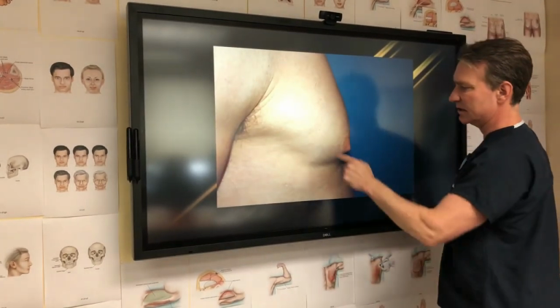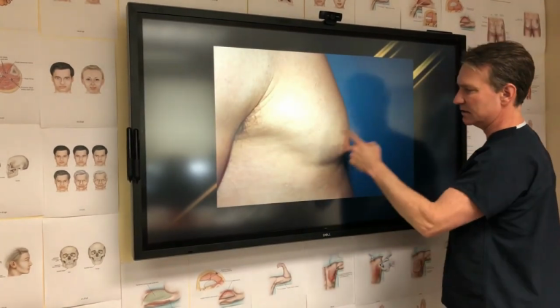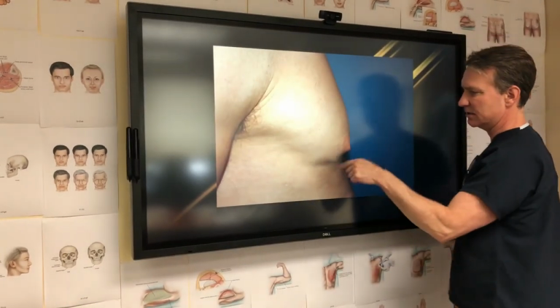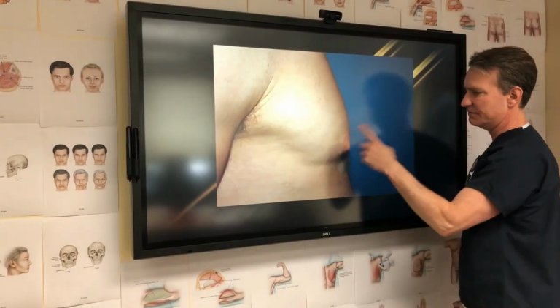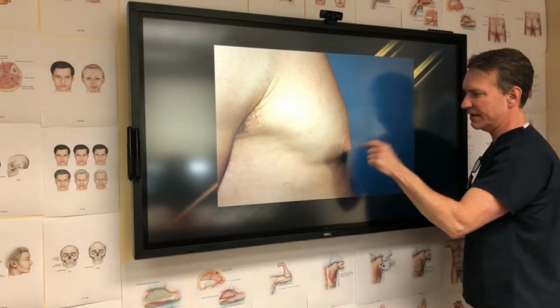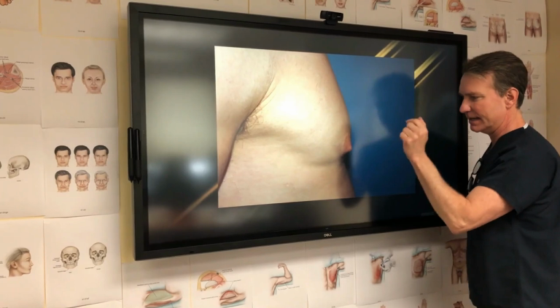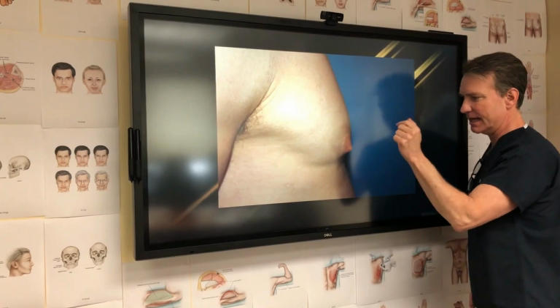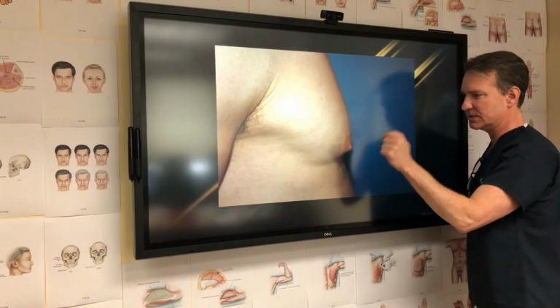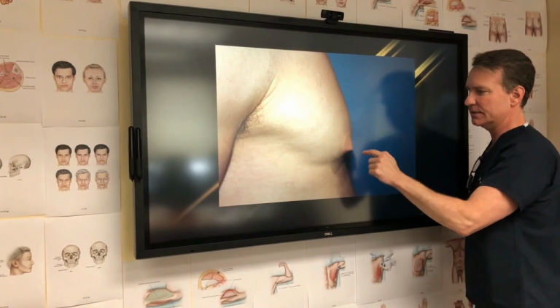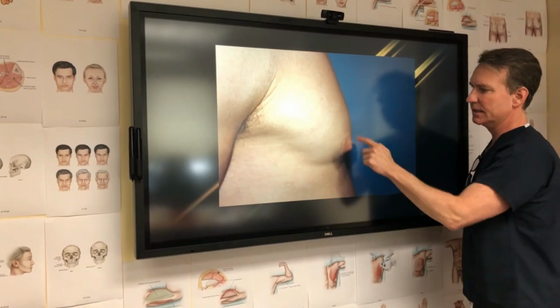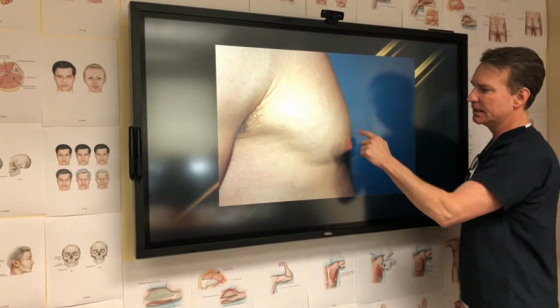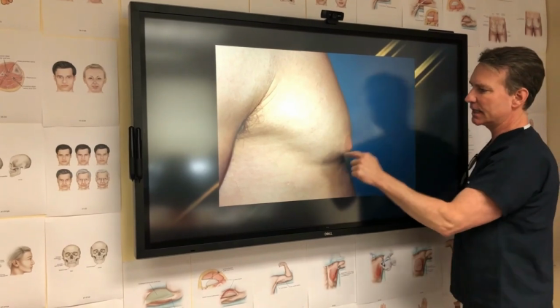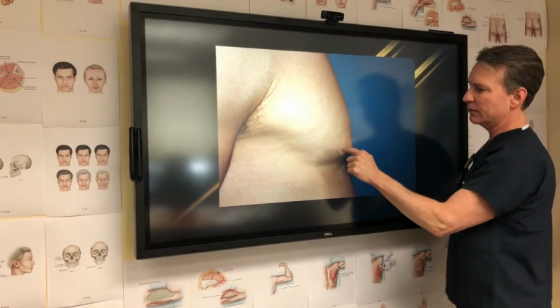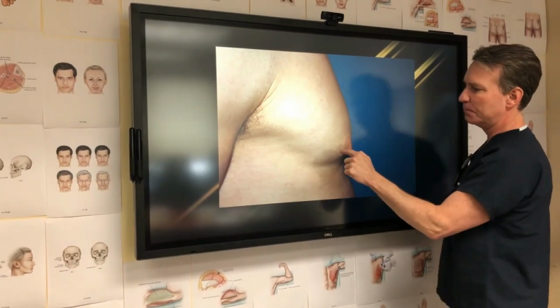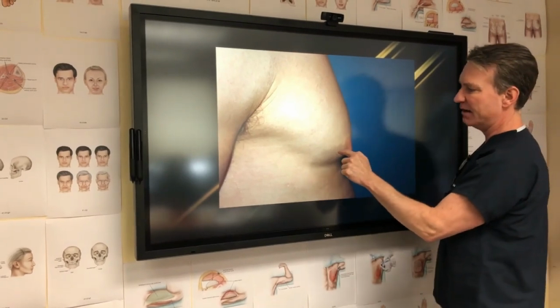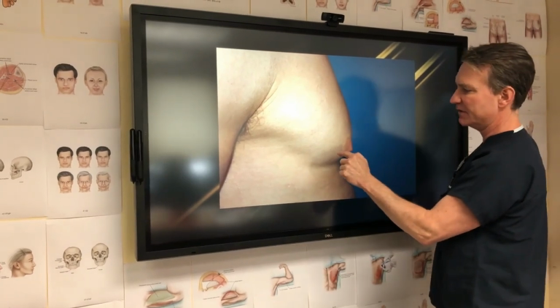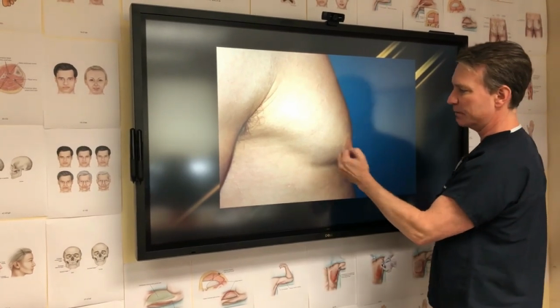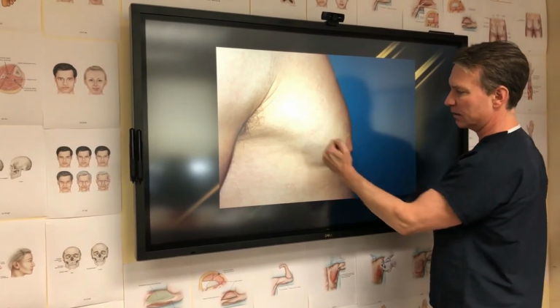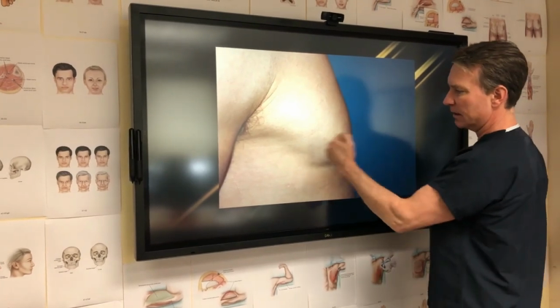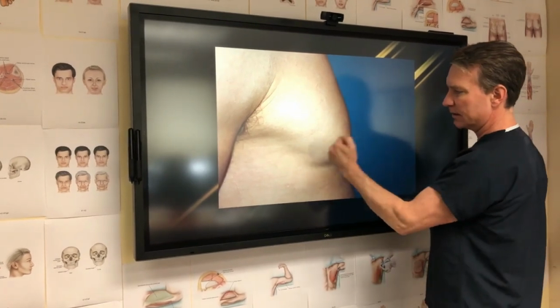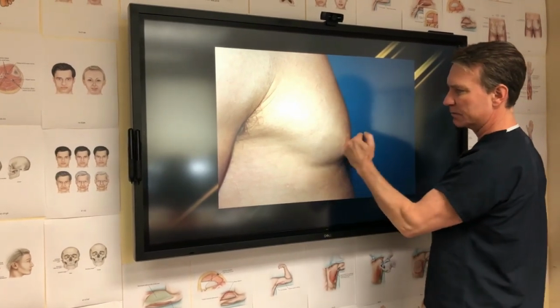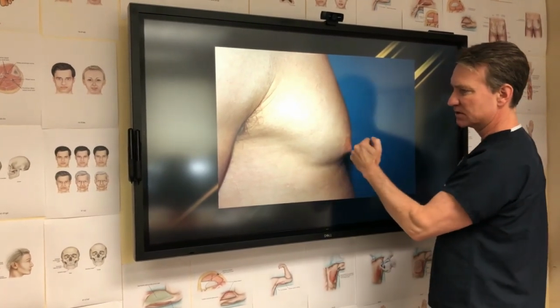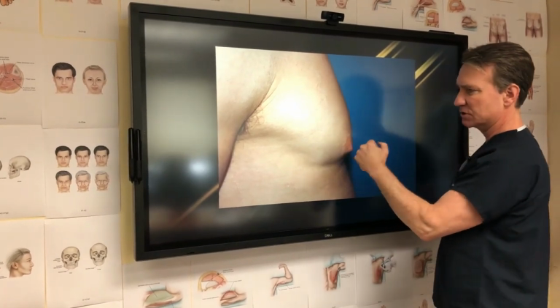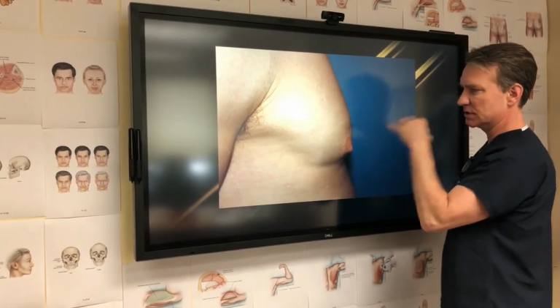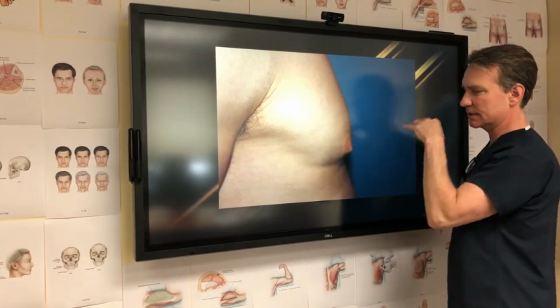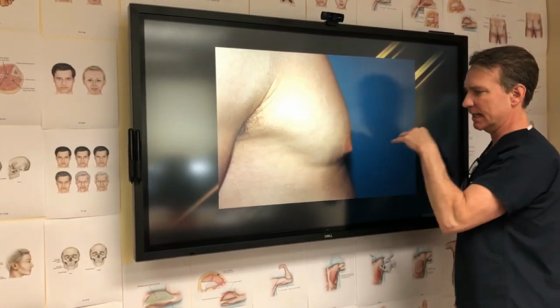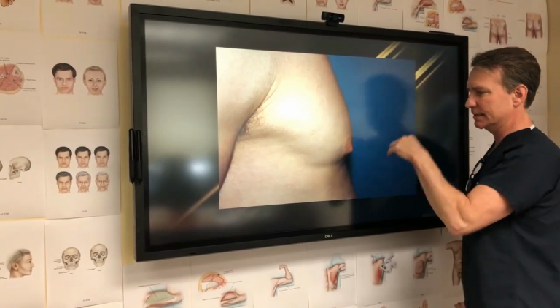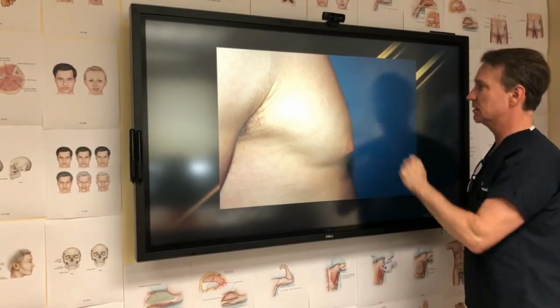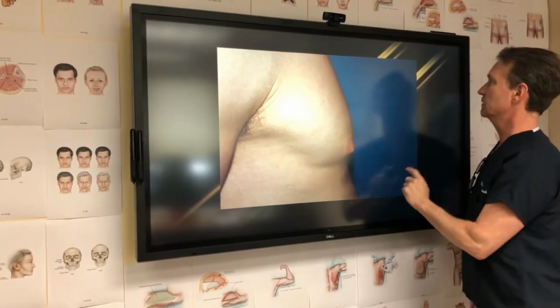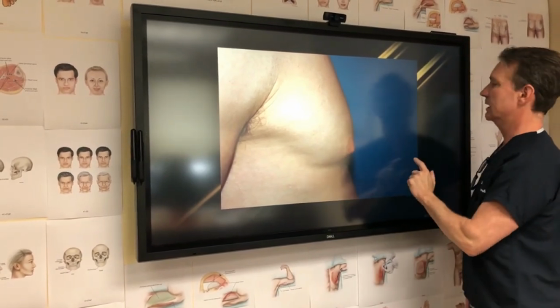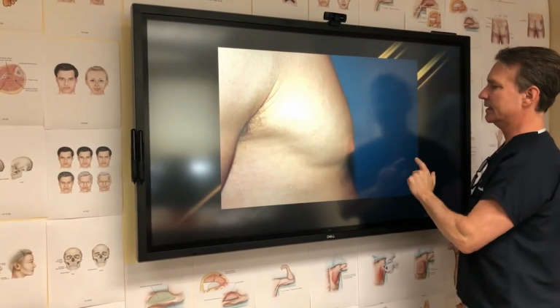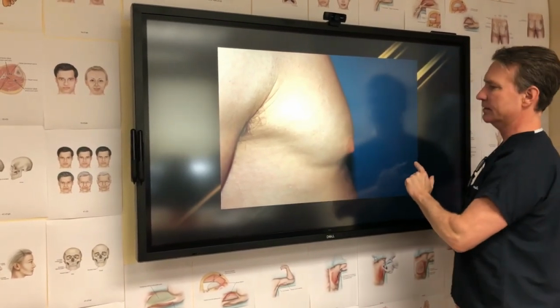So here's the offending case — got a little puffy nipple, a little protrusion. Guys don't like it.